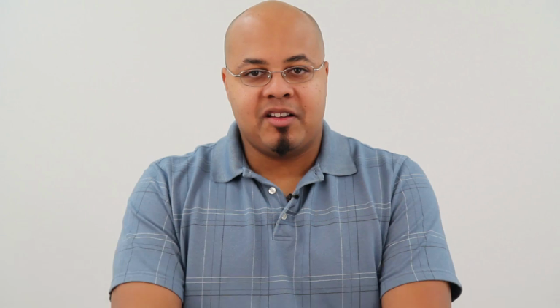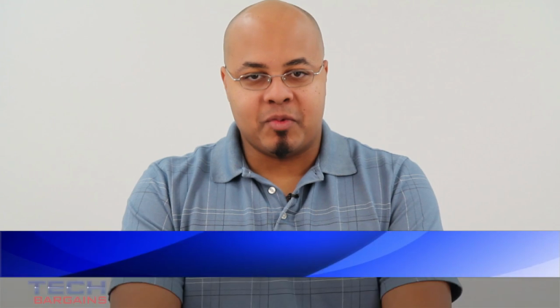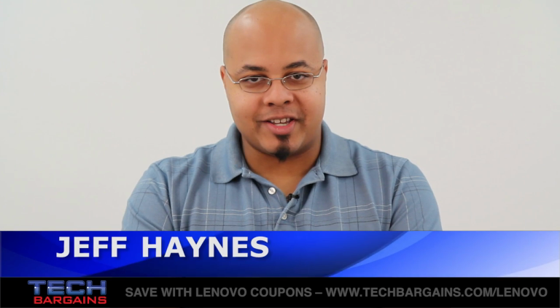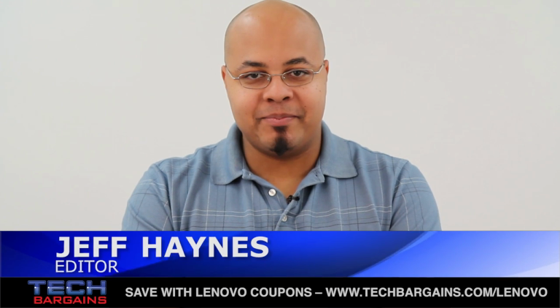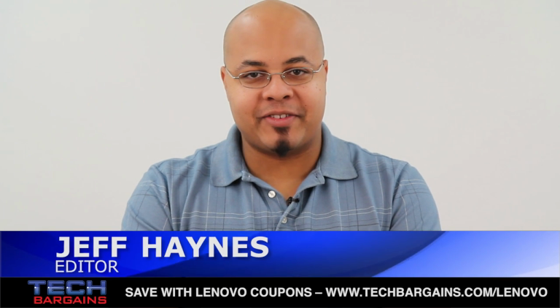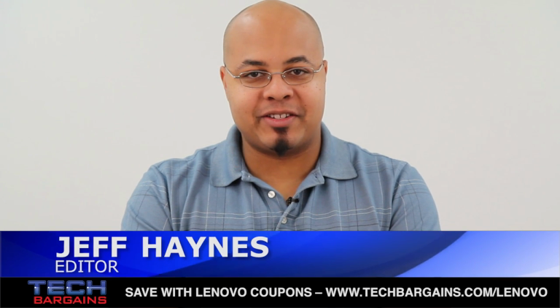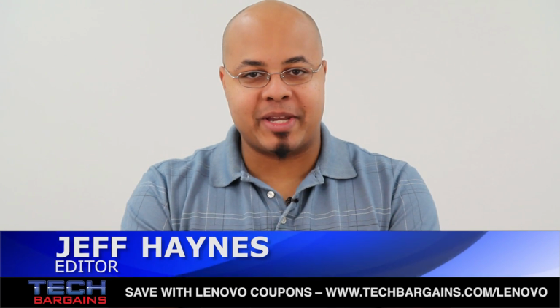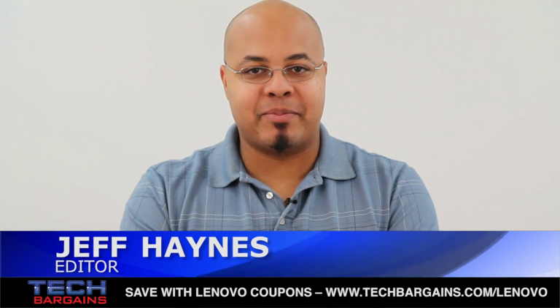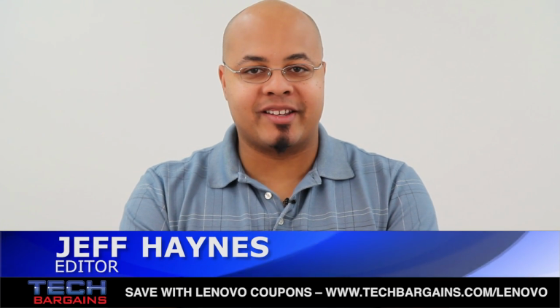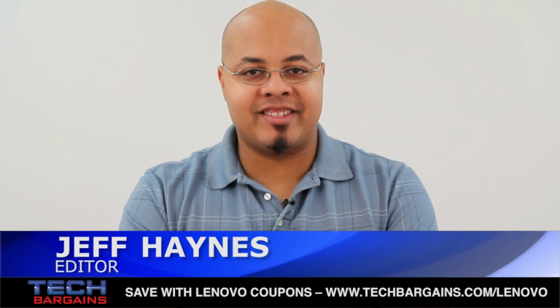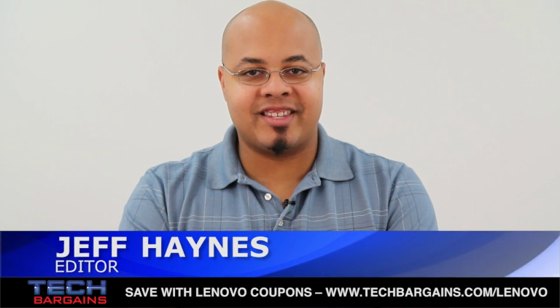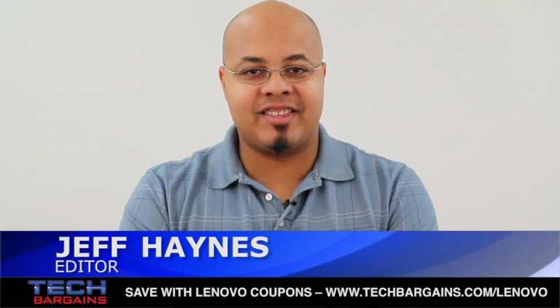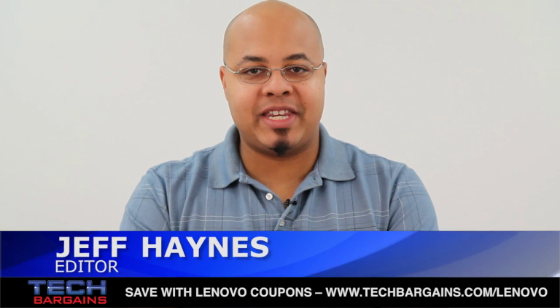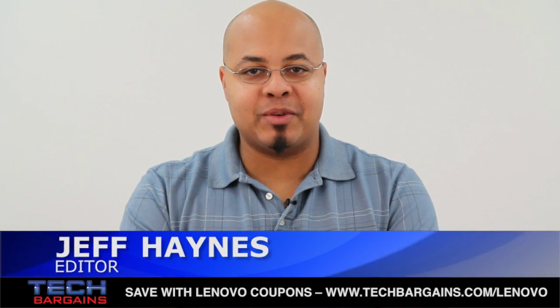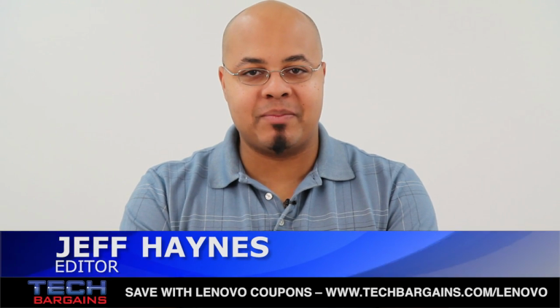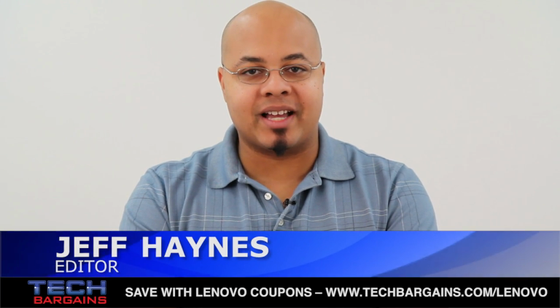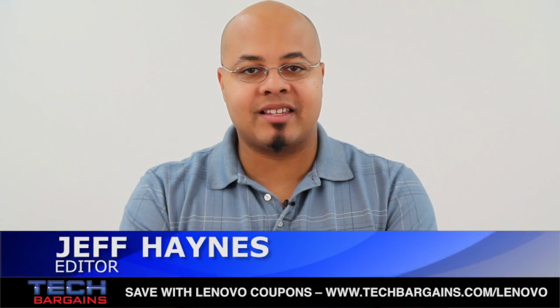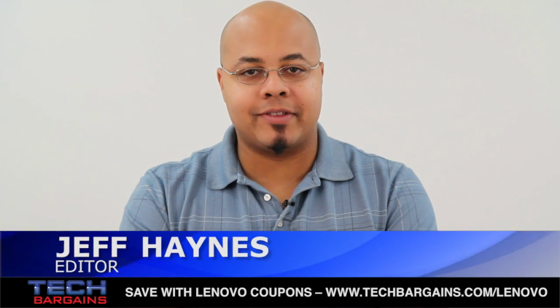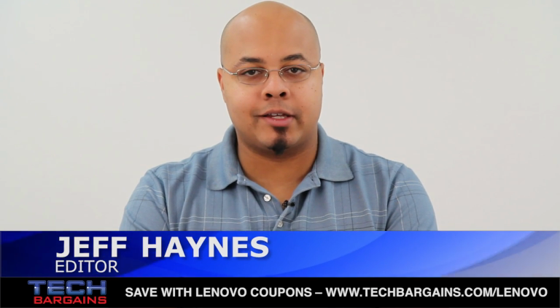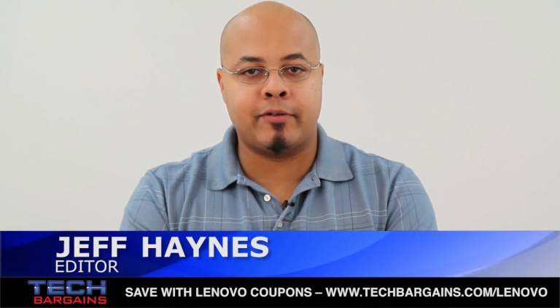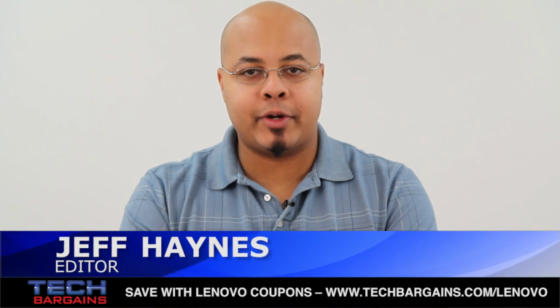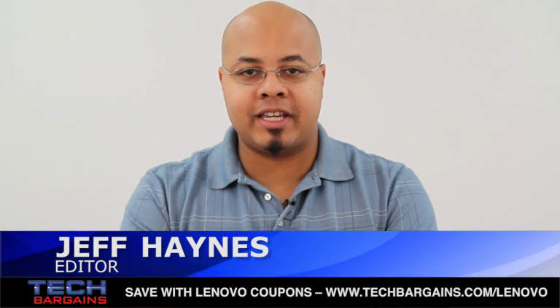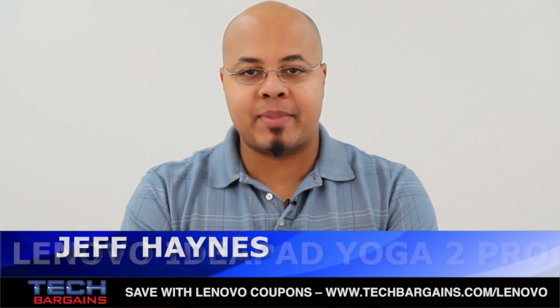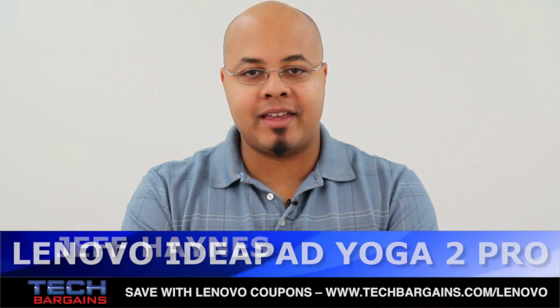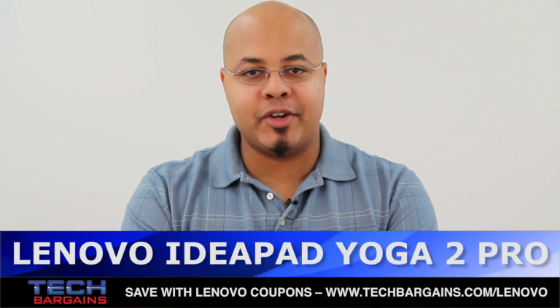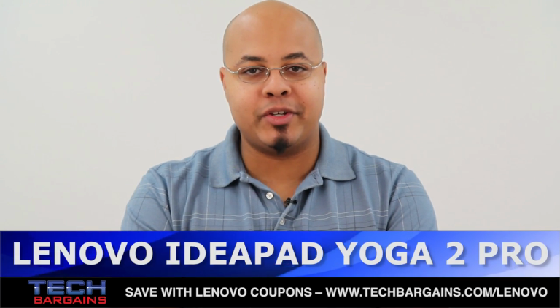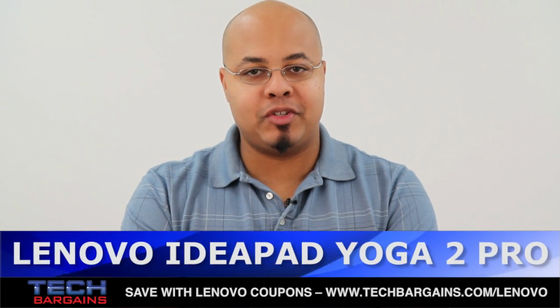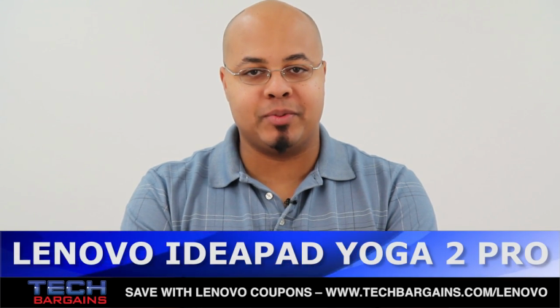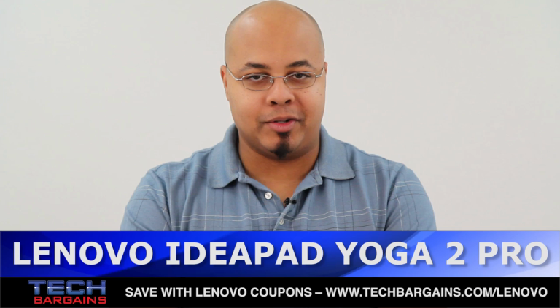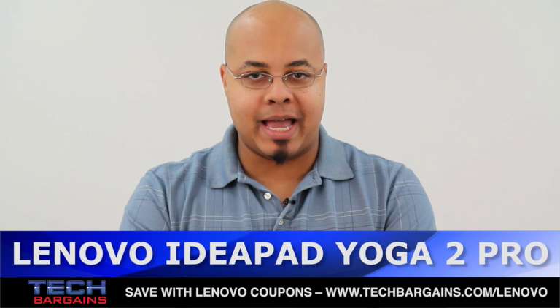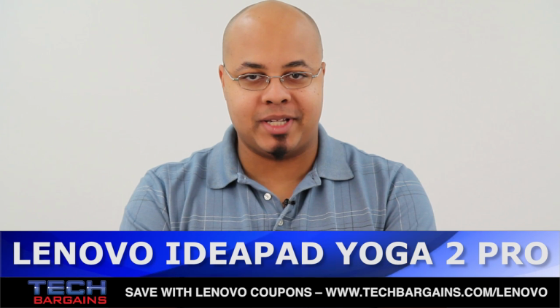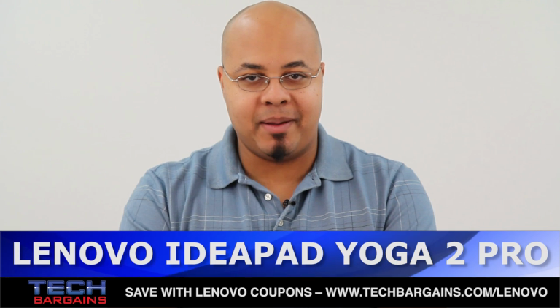What's up, I'm Geoff Haines from Tech Bargains, and this is the video unboxing of the Lenovo IdeaPad Yoga 2 Pro laptop.